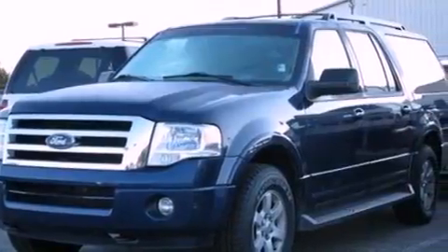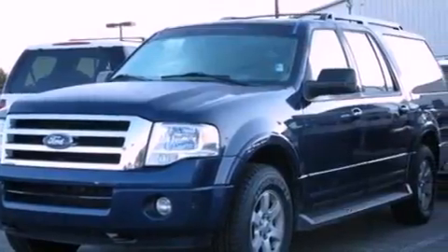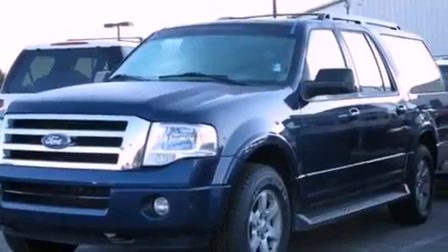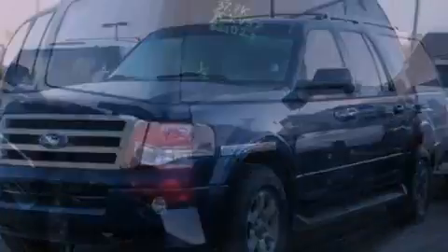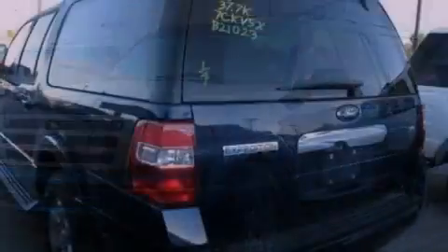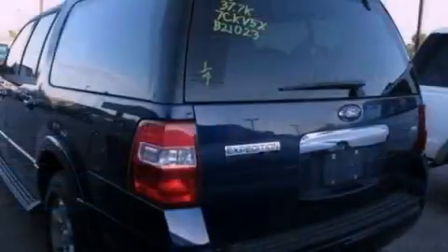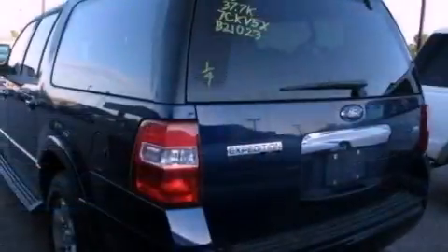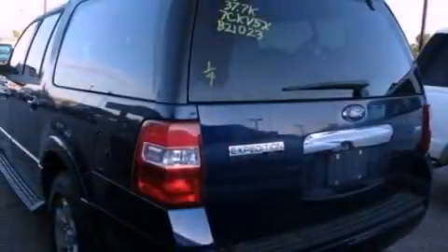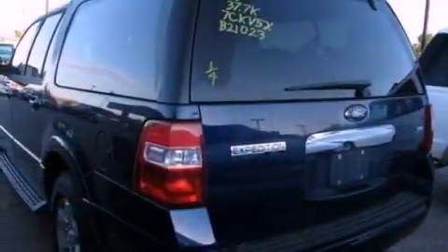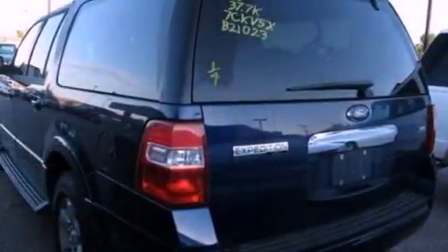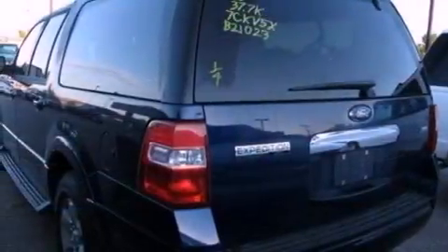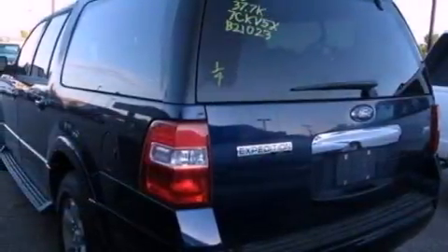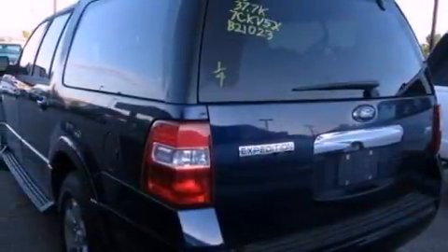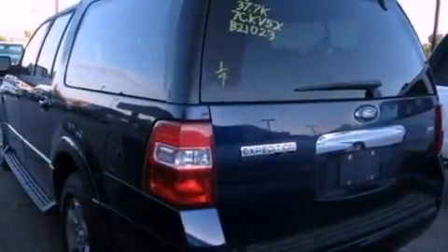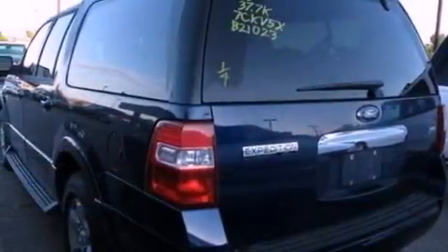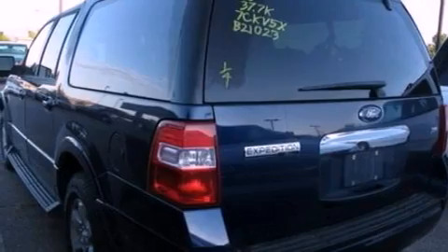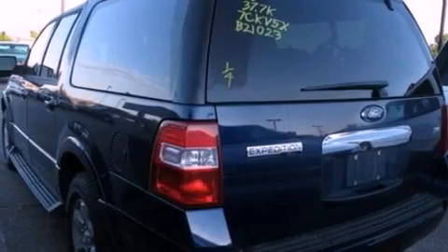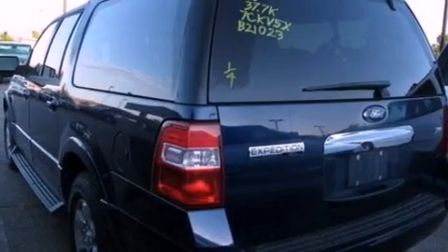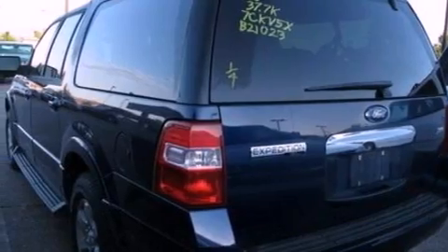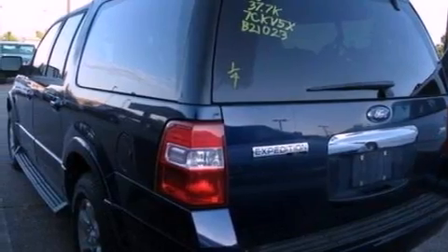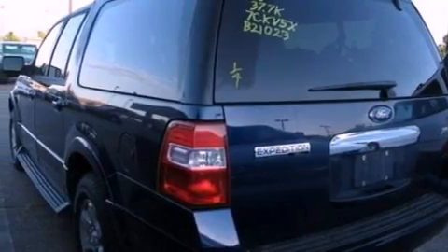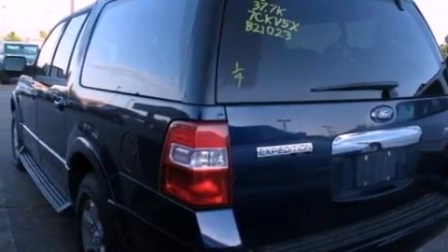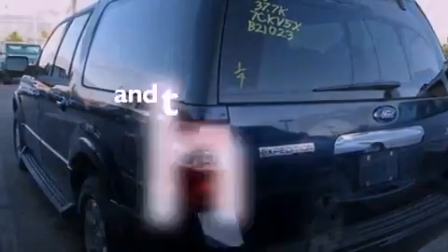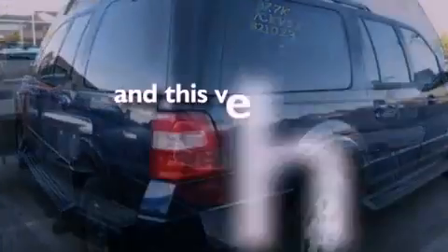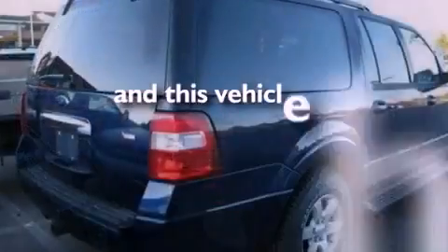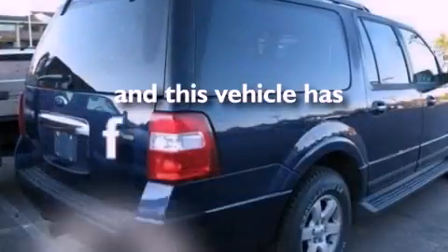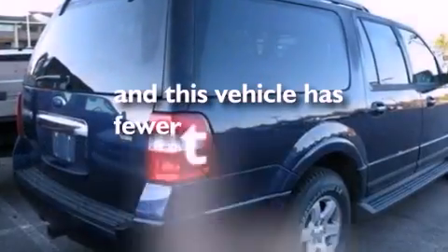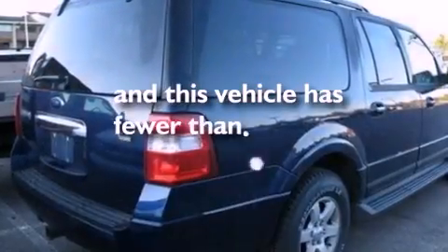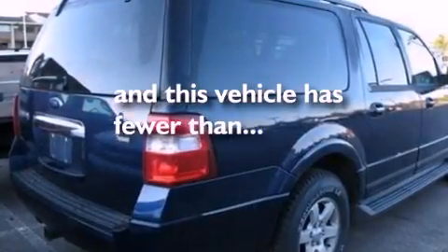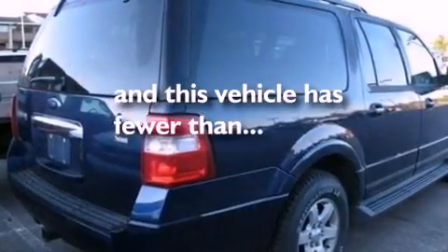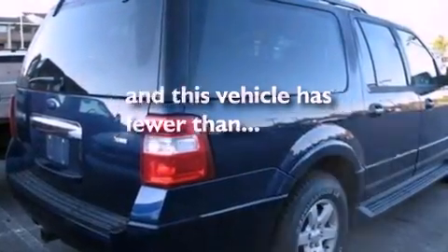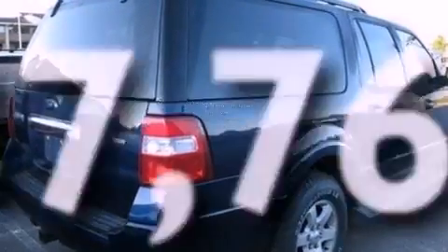17-inch wheels, a low-tire pressure indicator, heated side view mirrors, and this vehicle has fewer than 38,000 miles on the odometer.